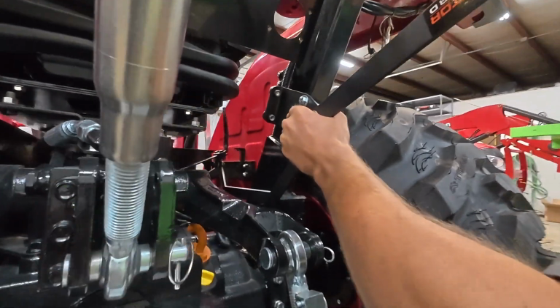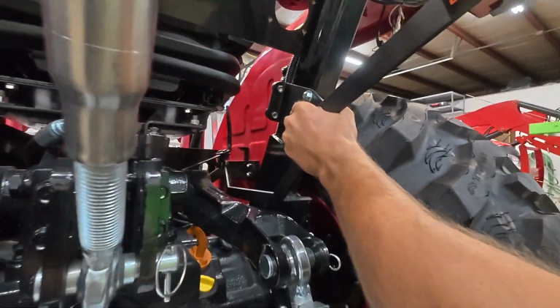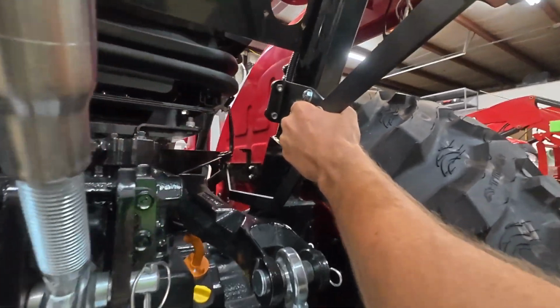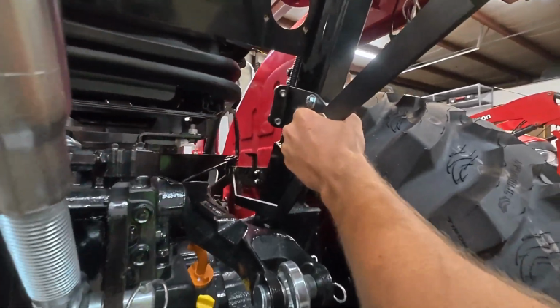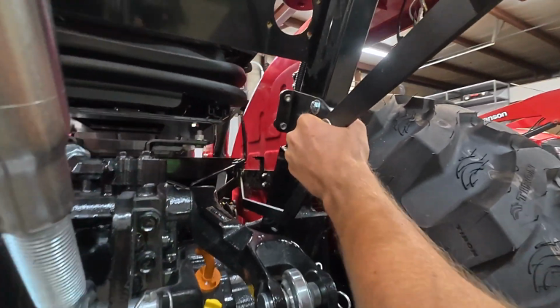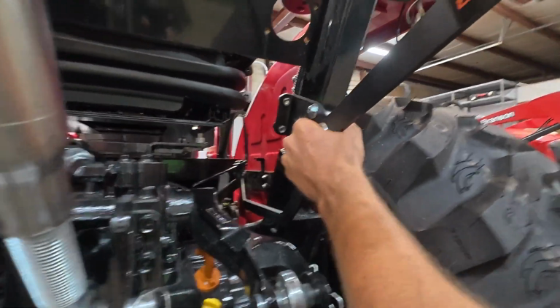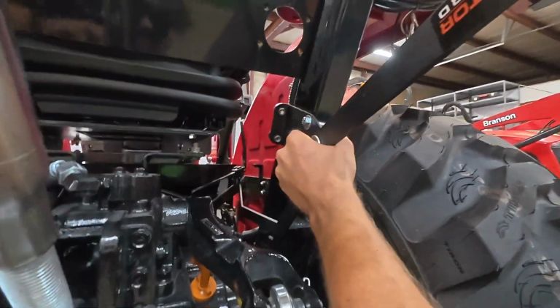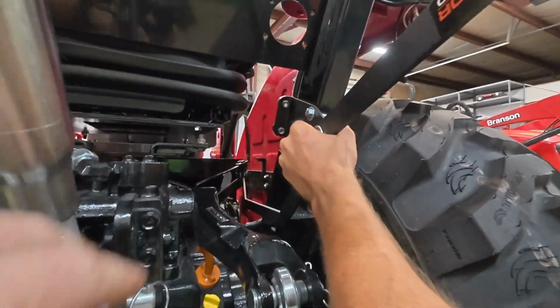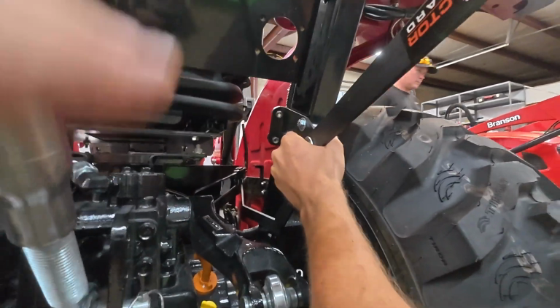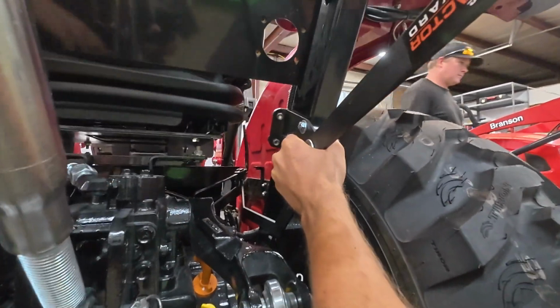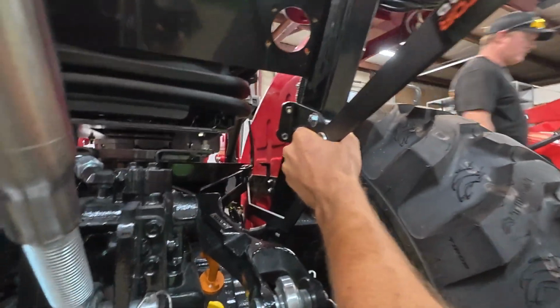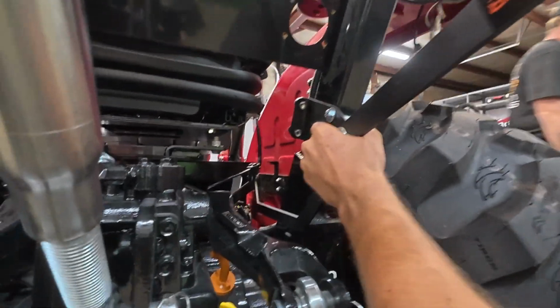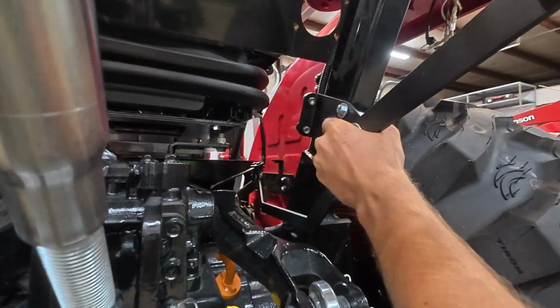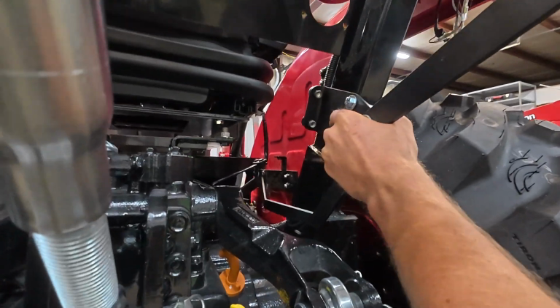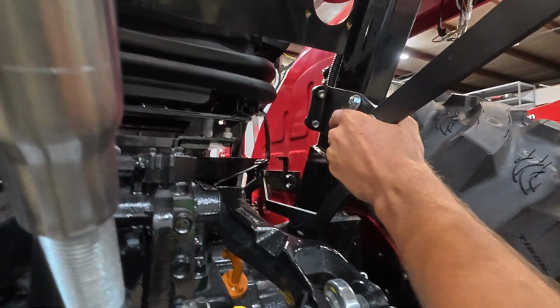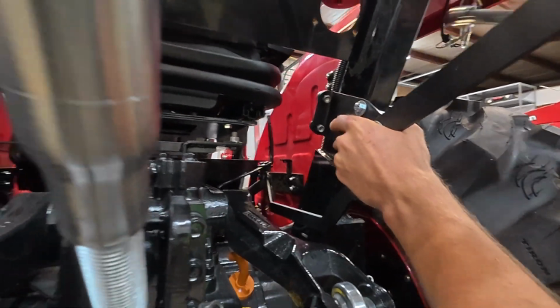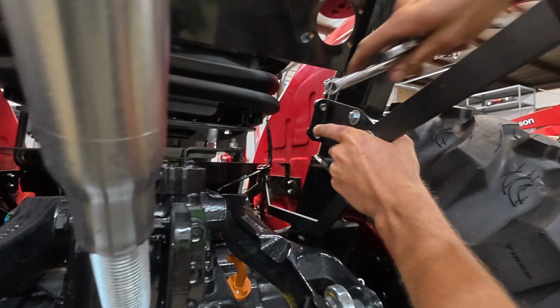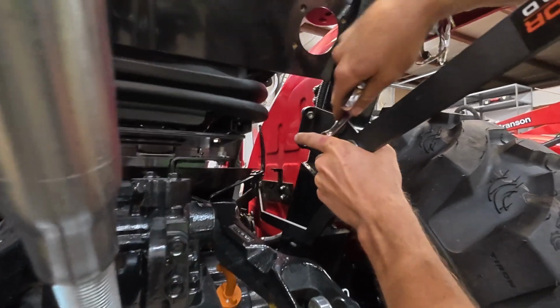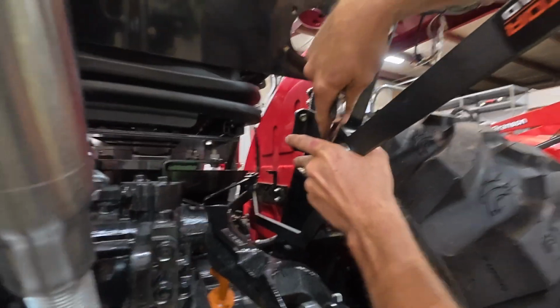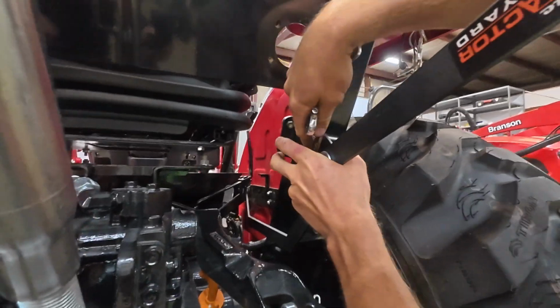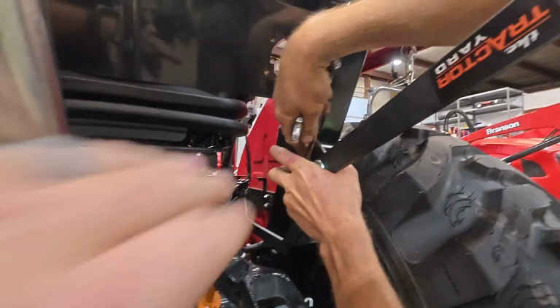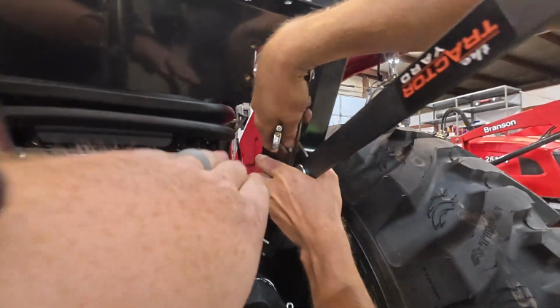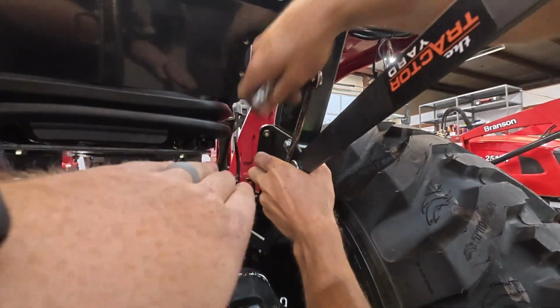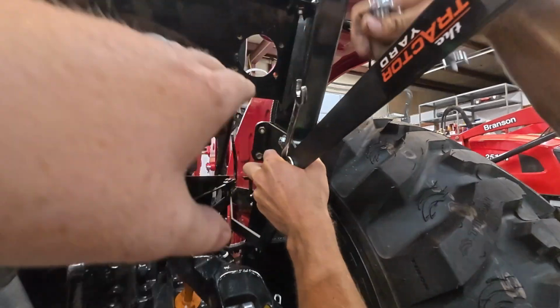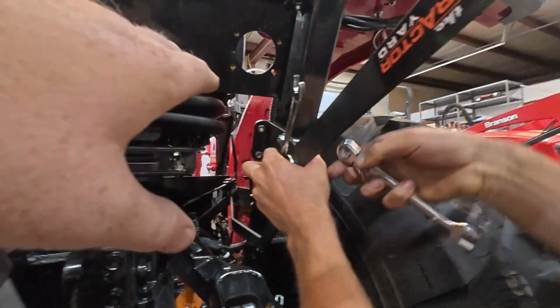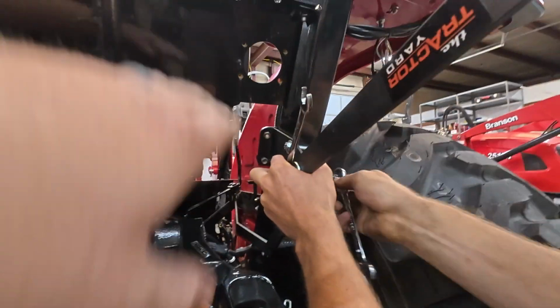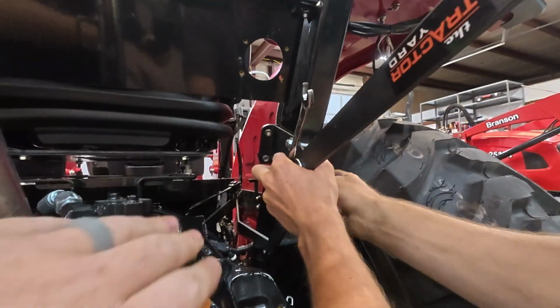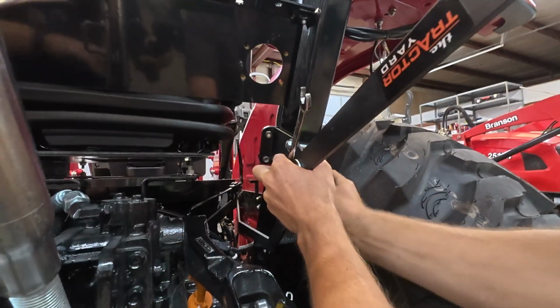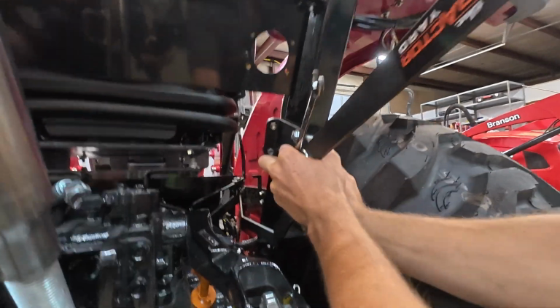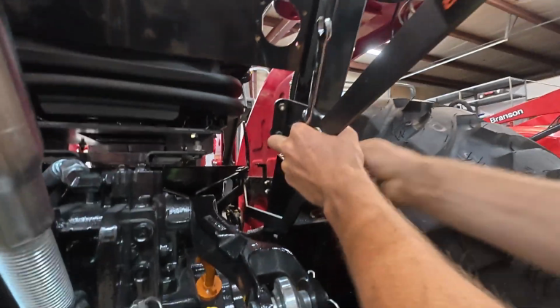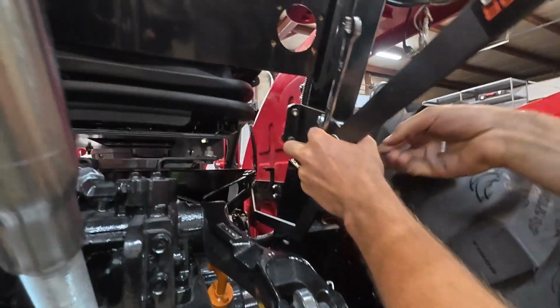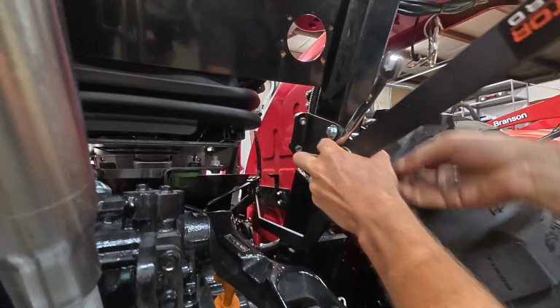This doesn't have to be perfect. There's enough tolerance here where this could be mounted a little high or a little low.